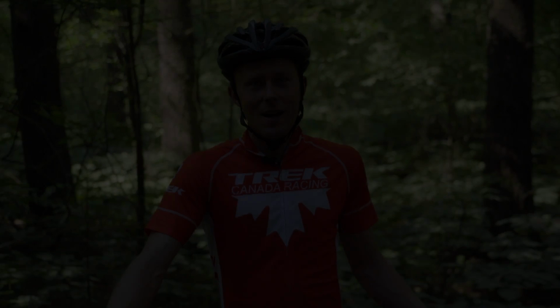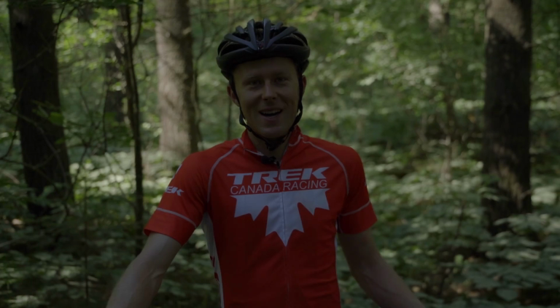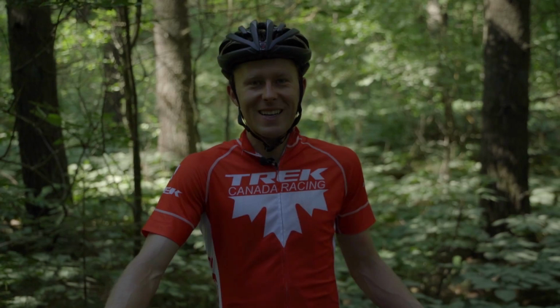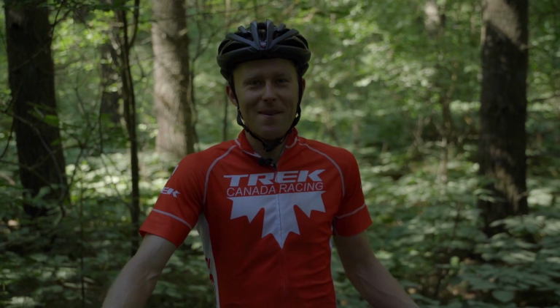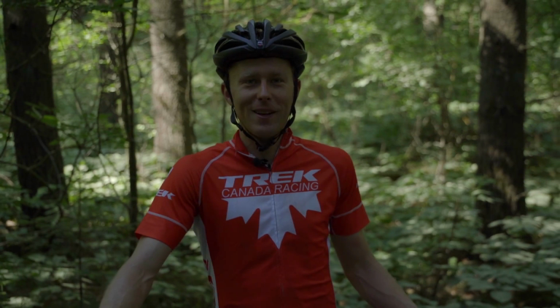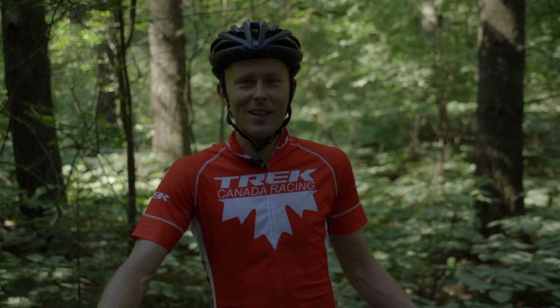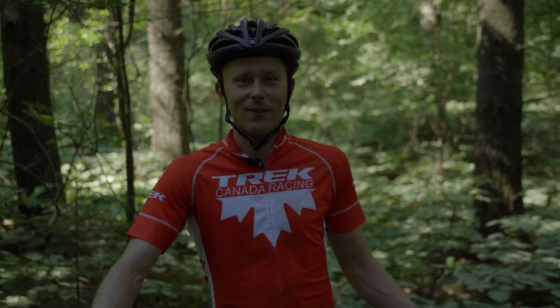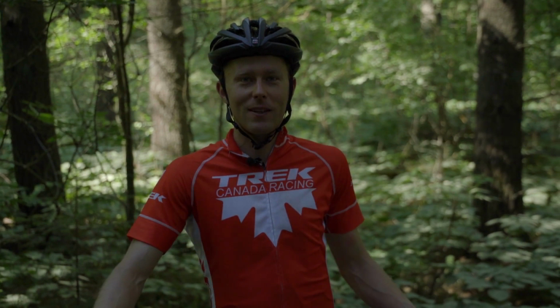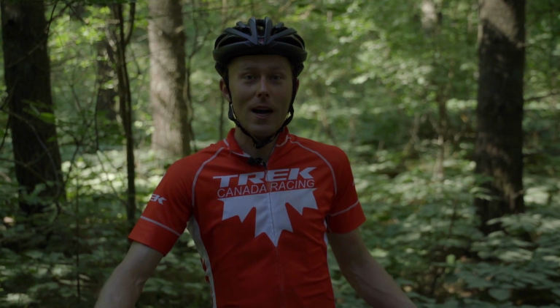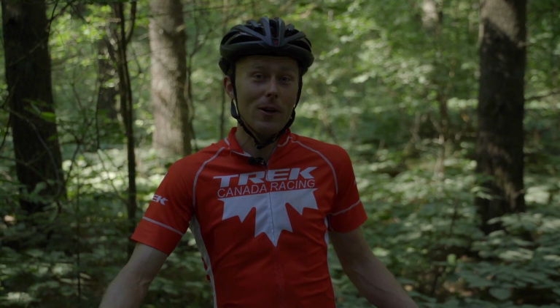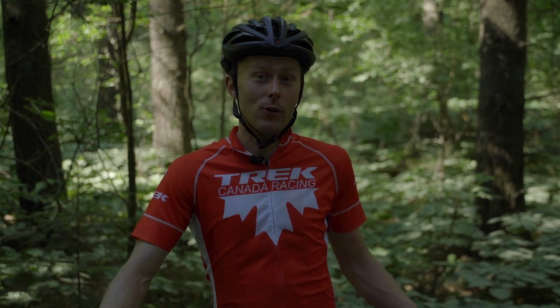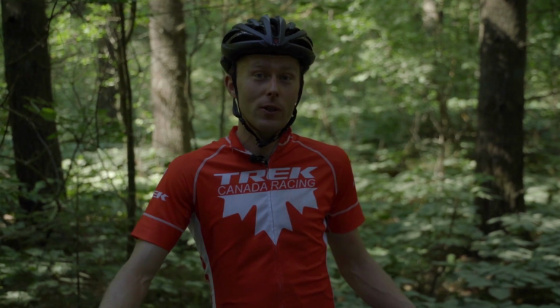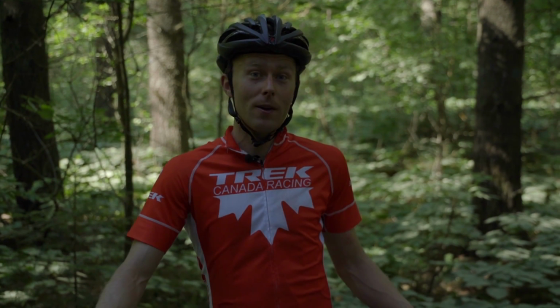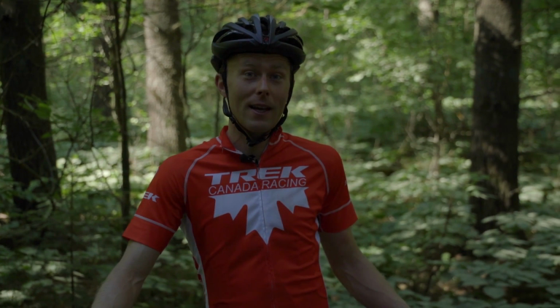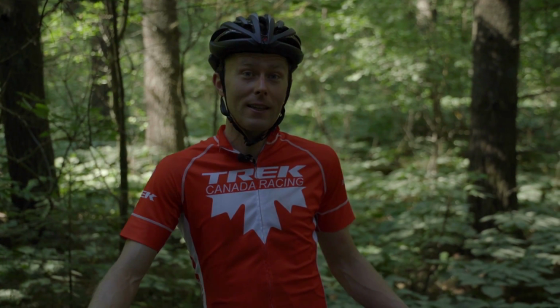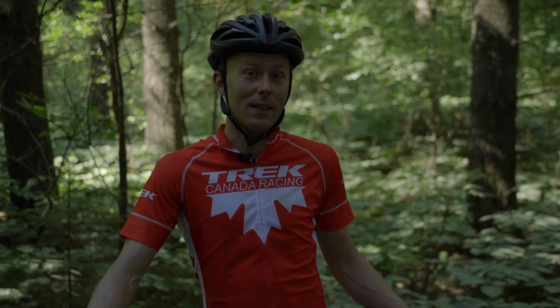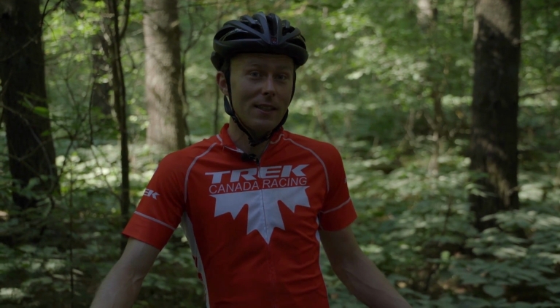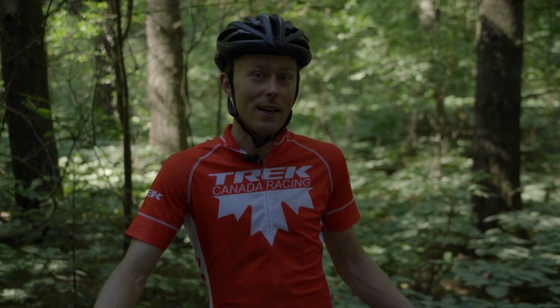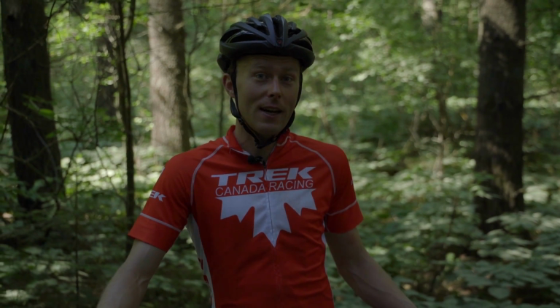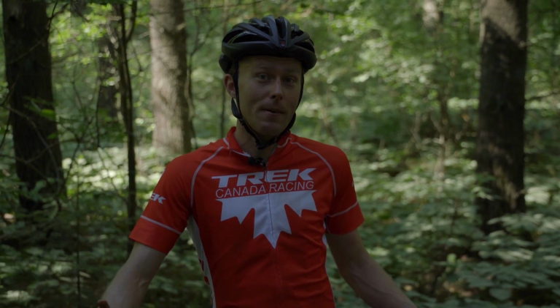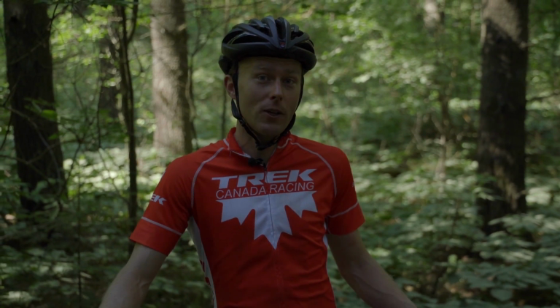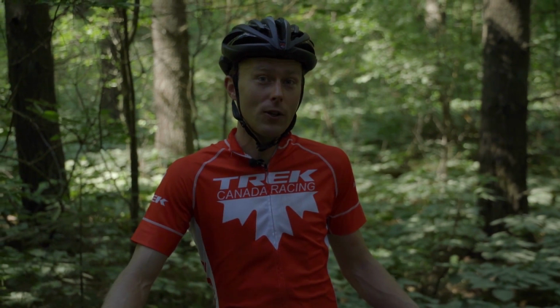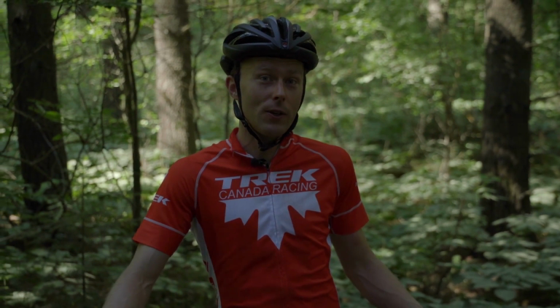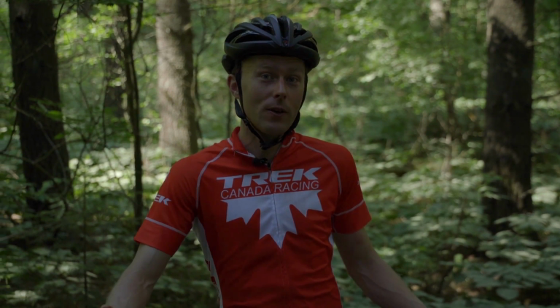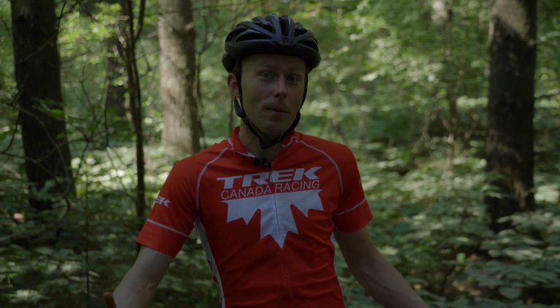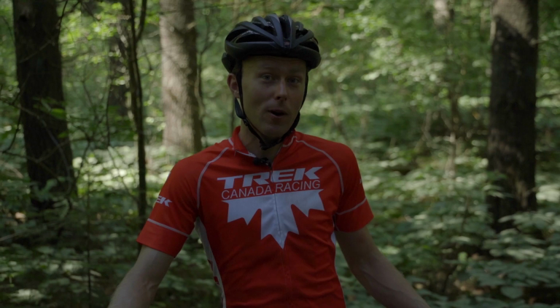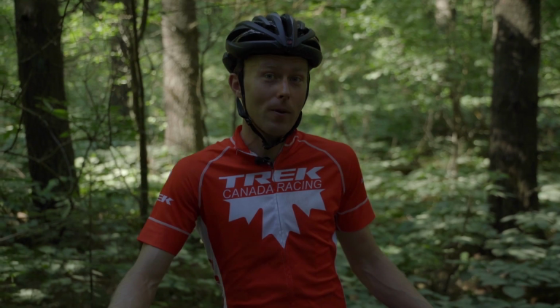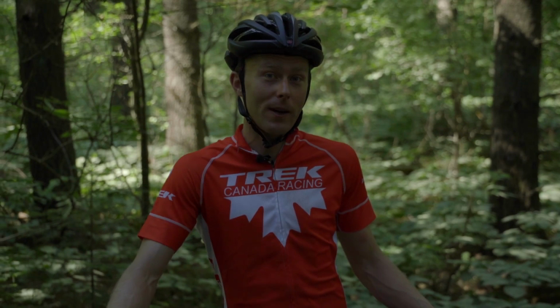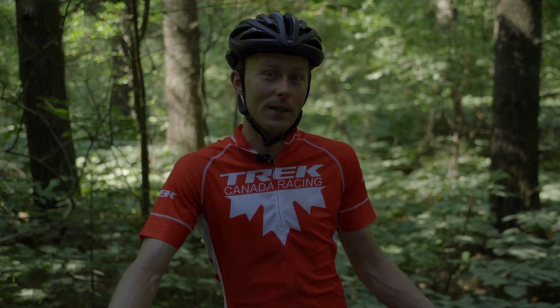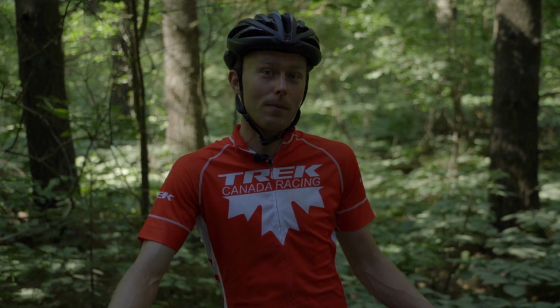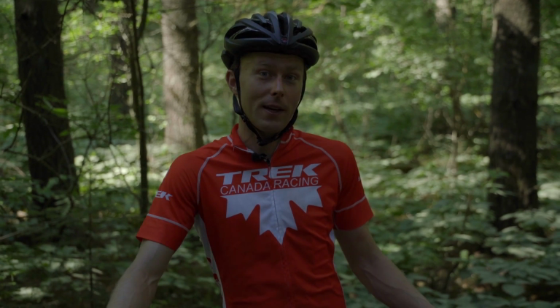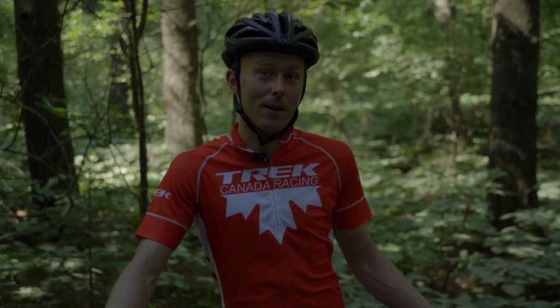Hi, I'm Peter Glasford. I'm a coach with smartathlete.ca and I'm here to show you the proper way to bunny hop.